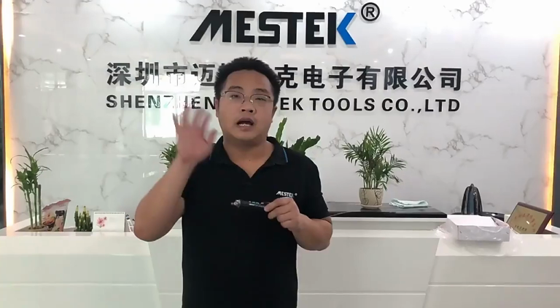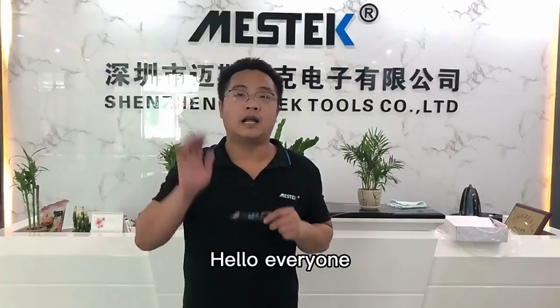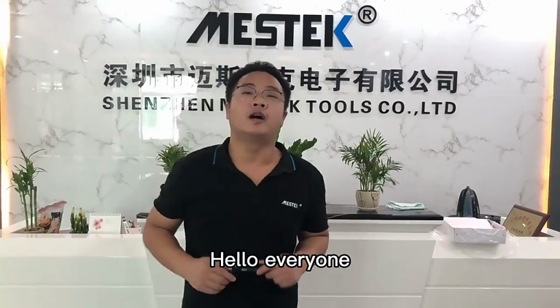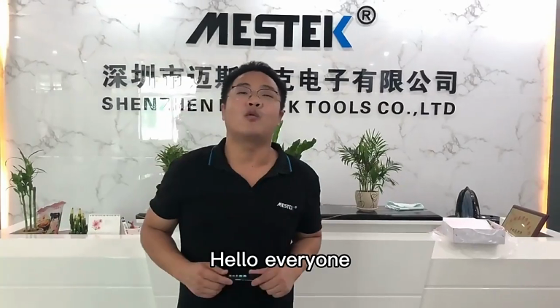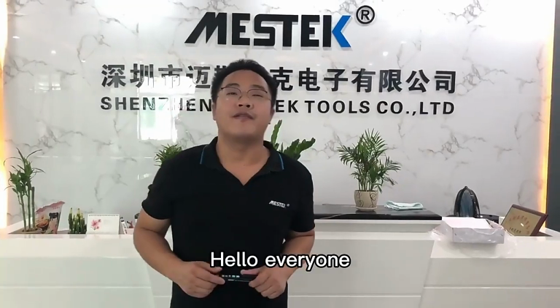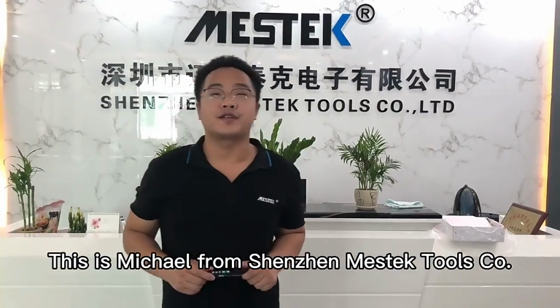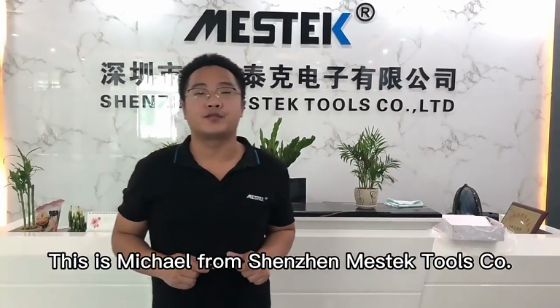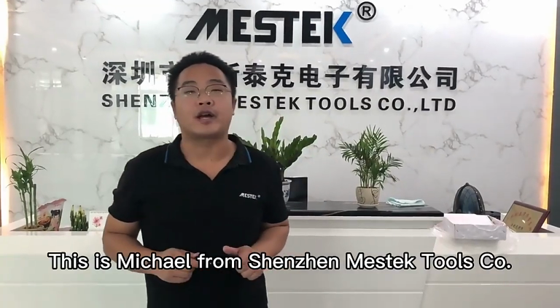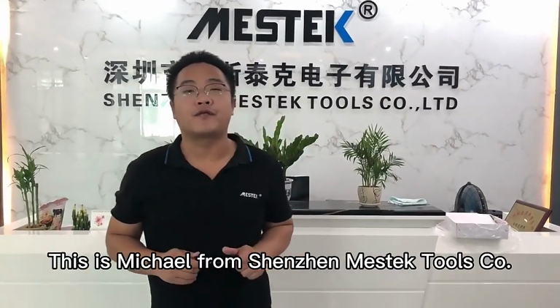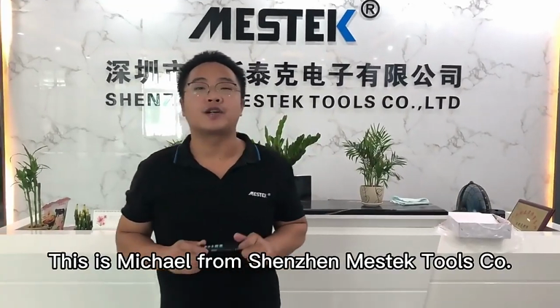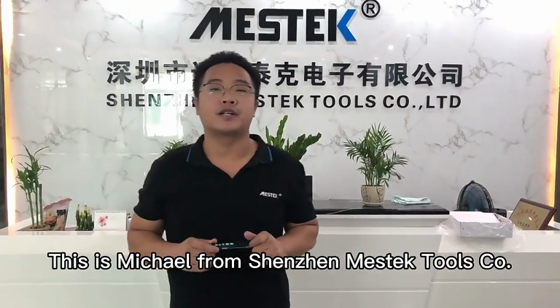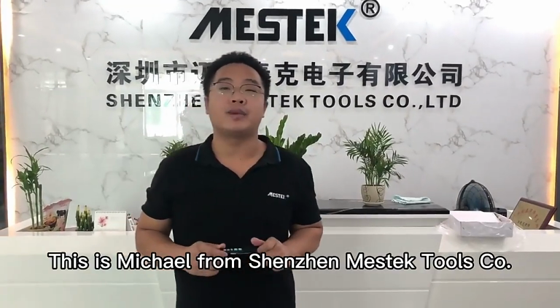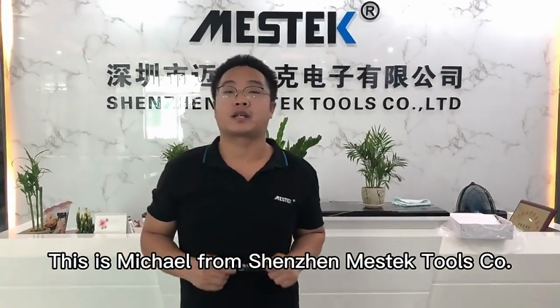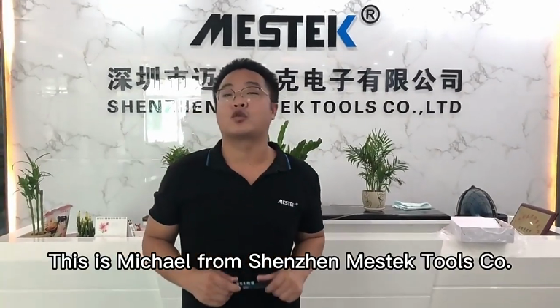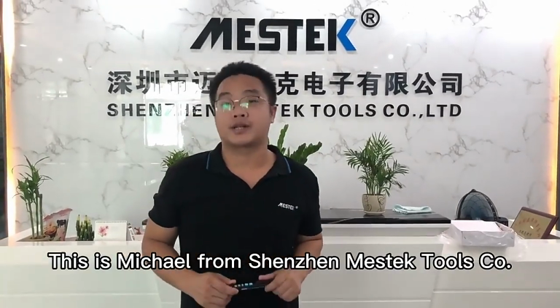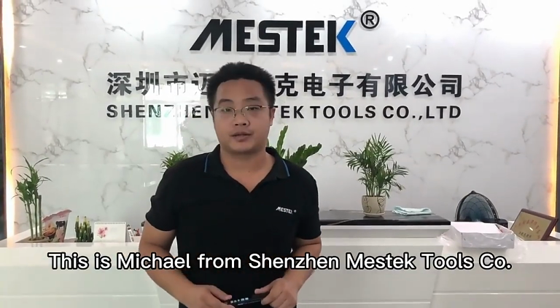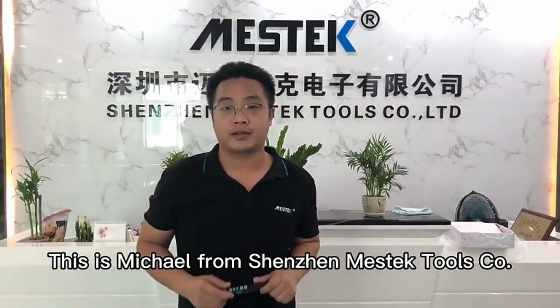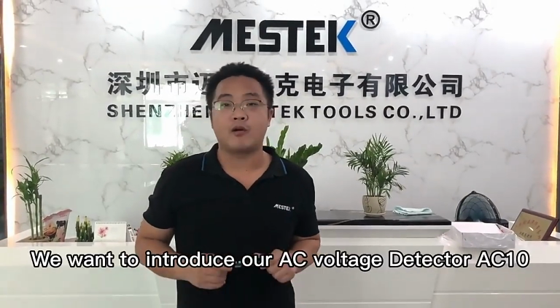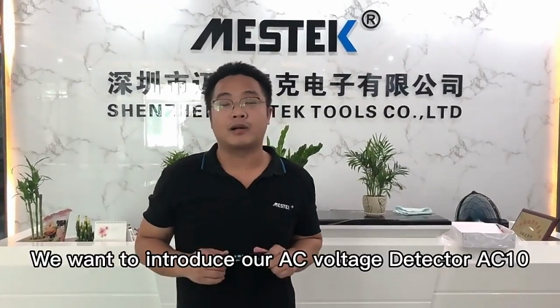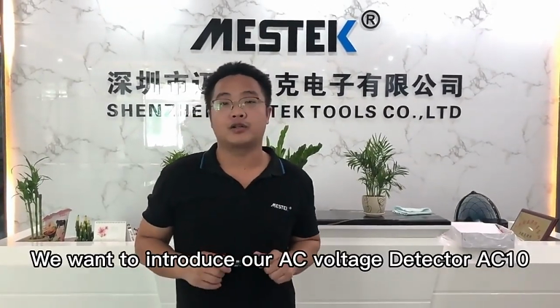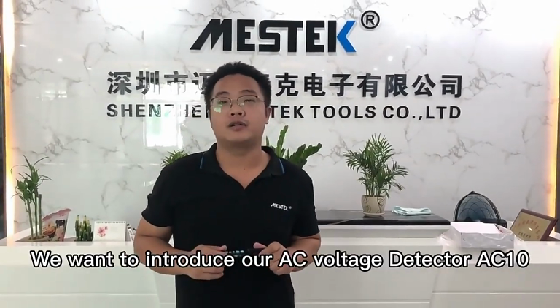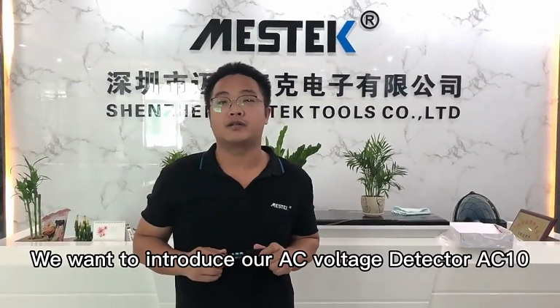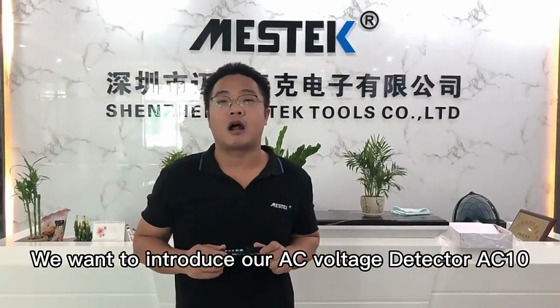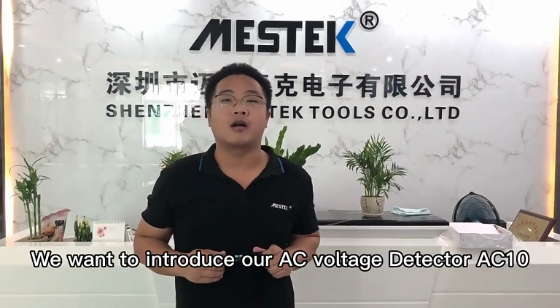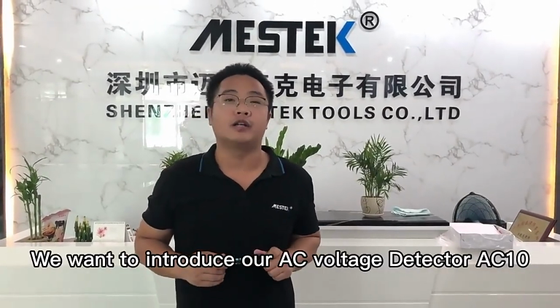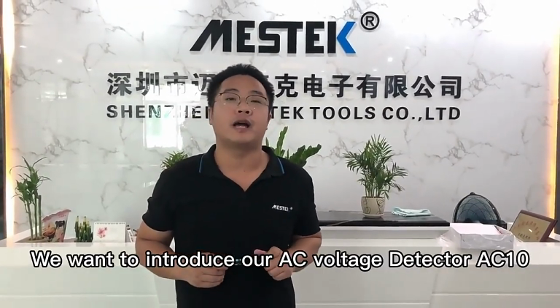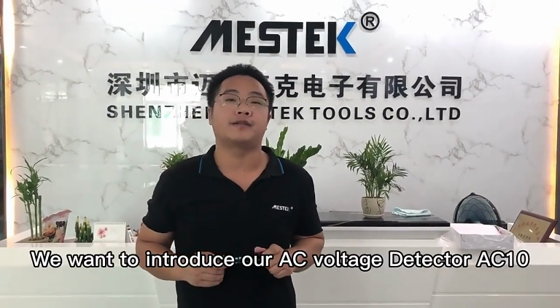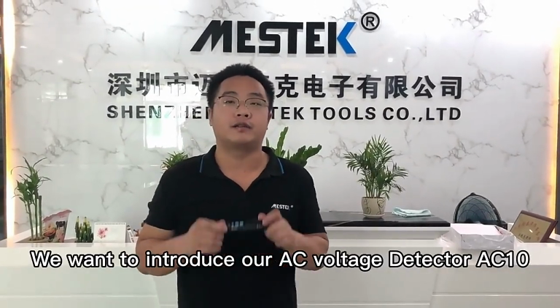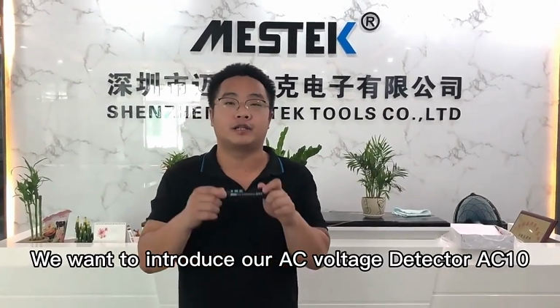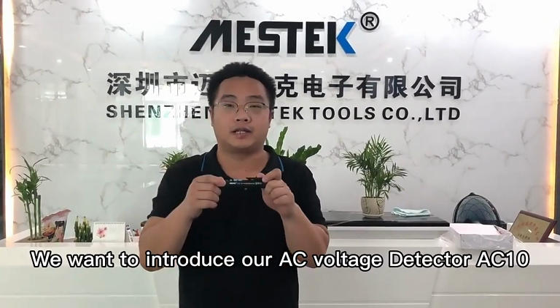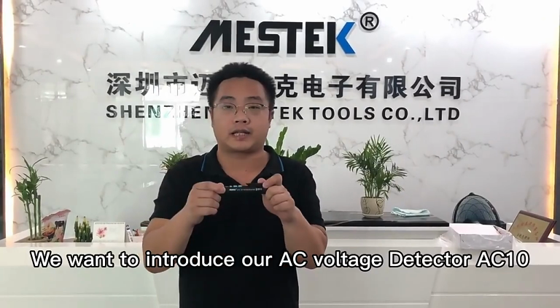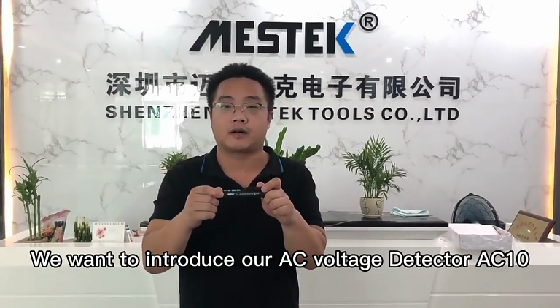Hello everyone, this is Michael from TGMS Tours. Today we want to introduce our new ACVT detector.